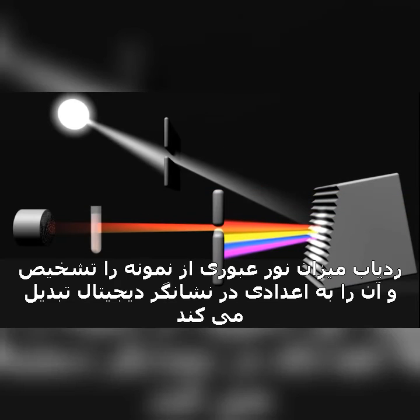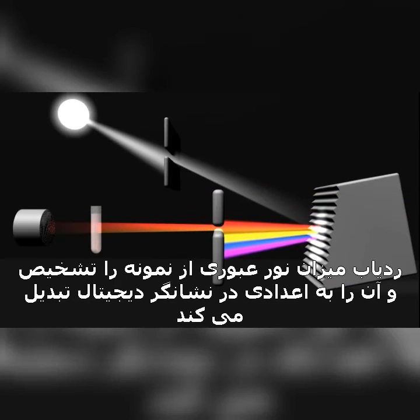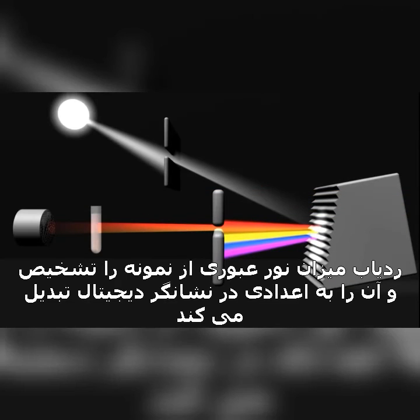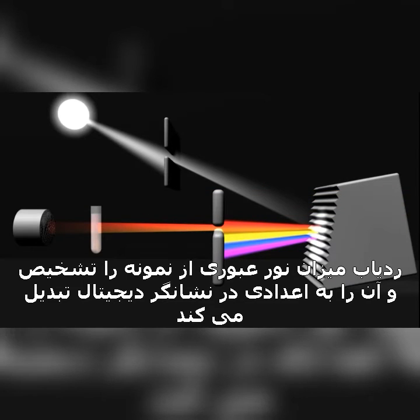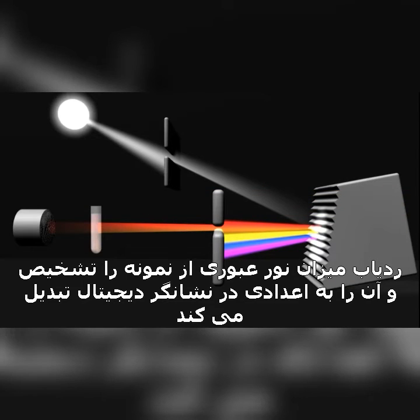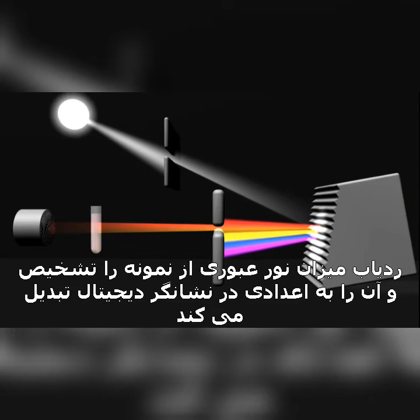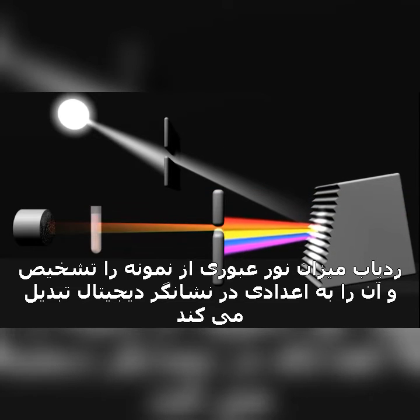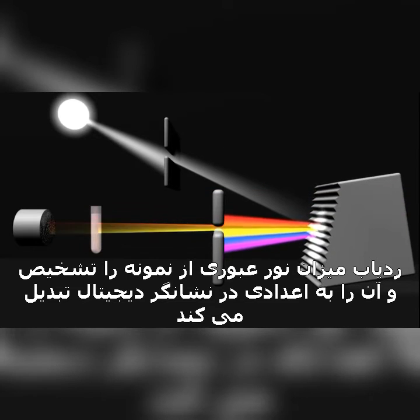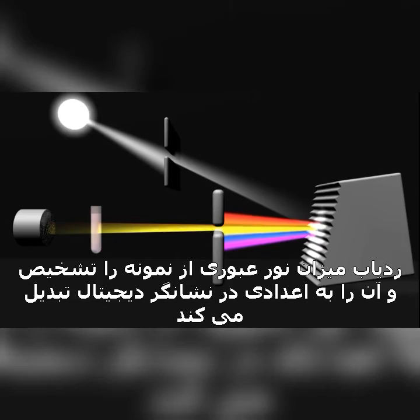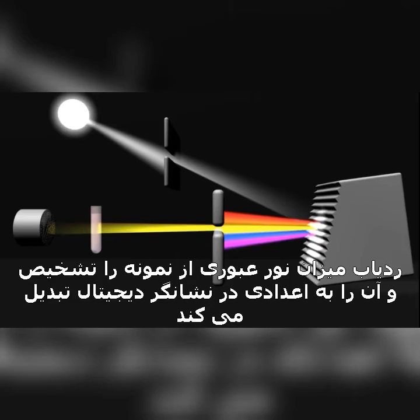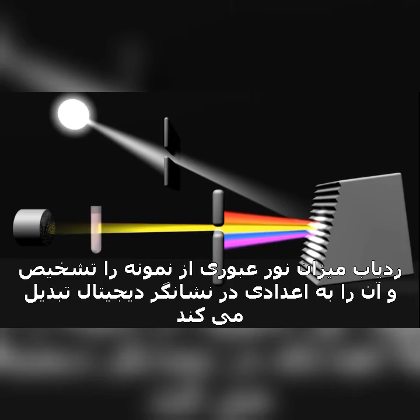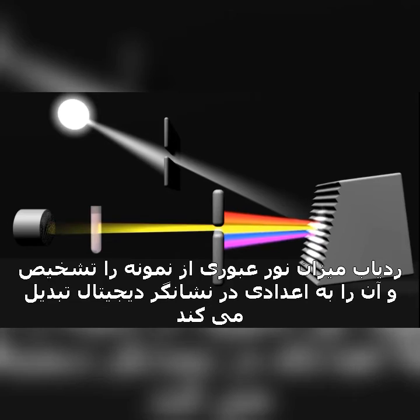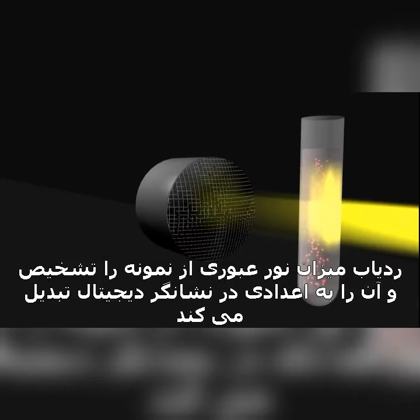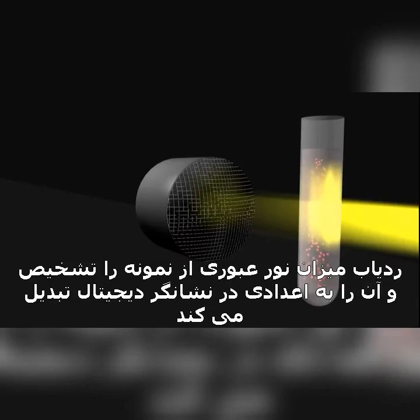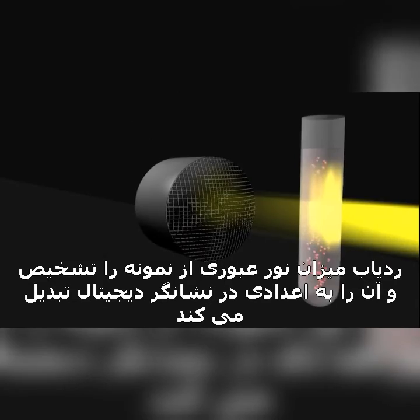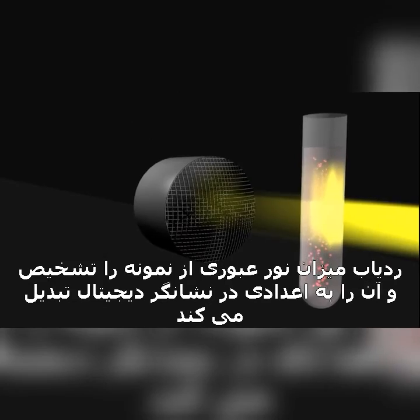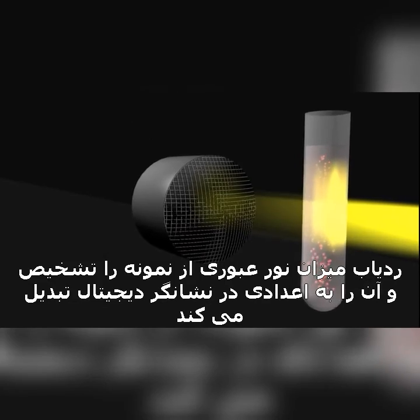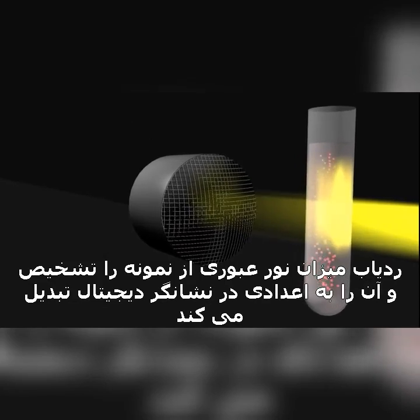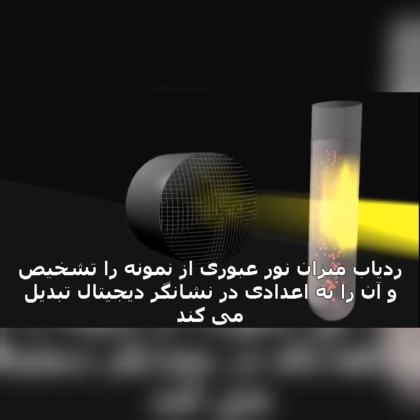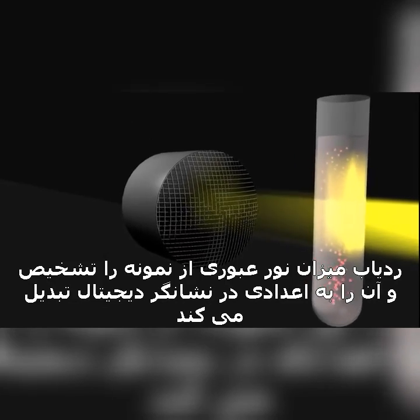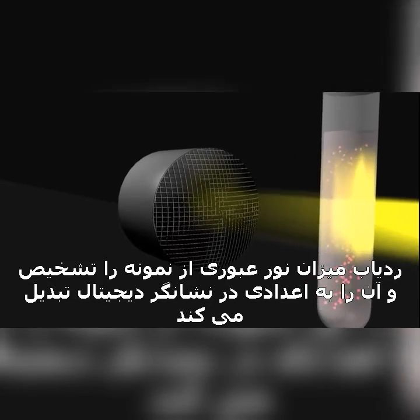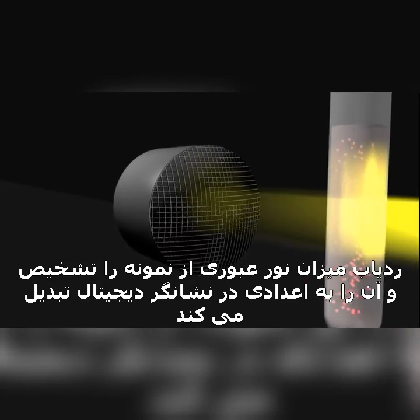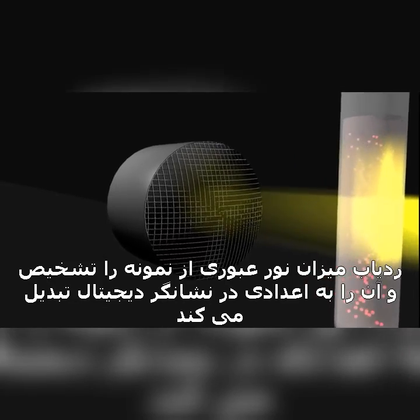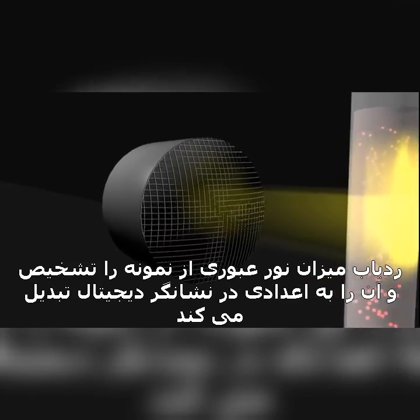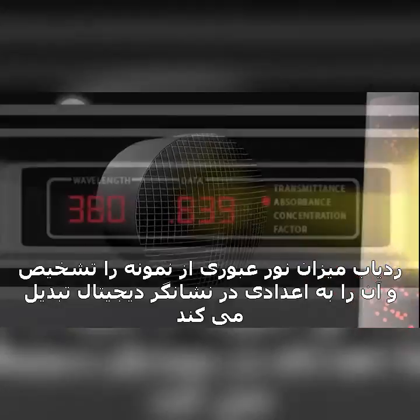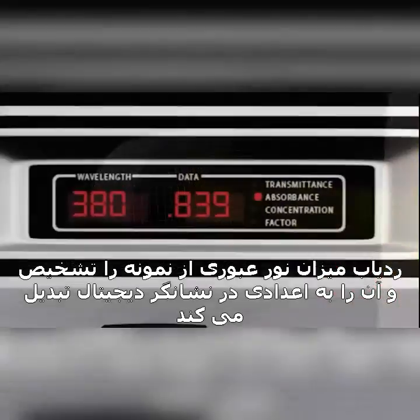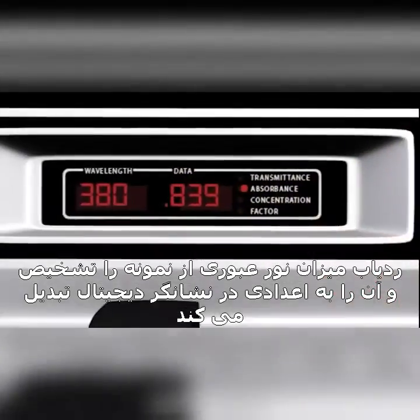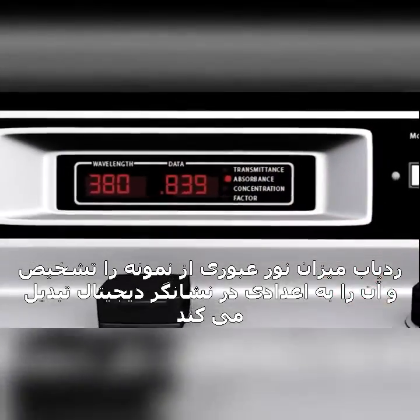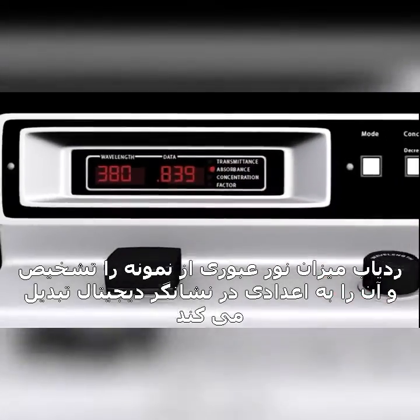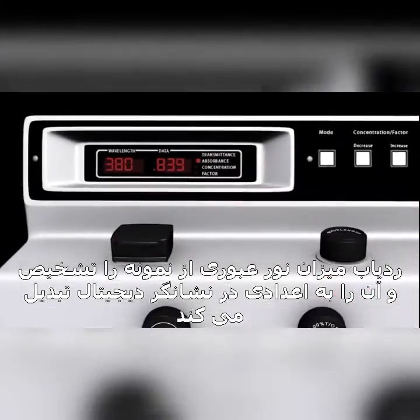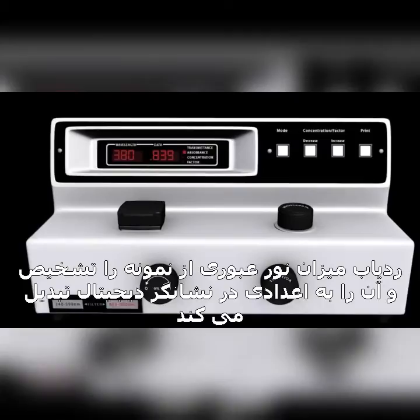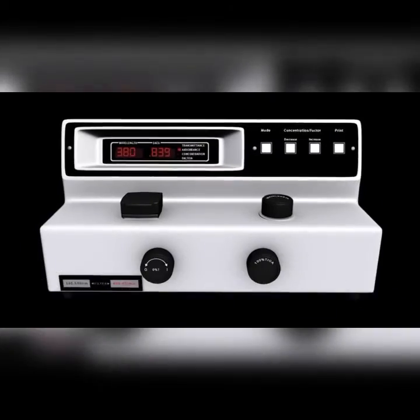The detector senses the light being transmitted through the sample and converts this information into a digital display.